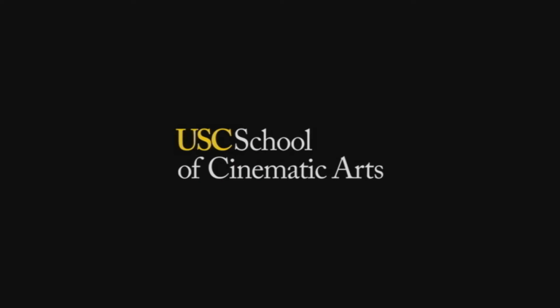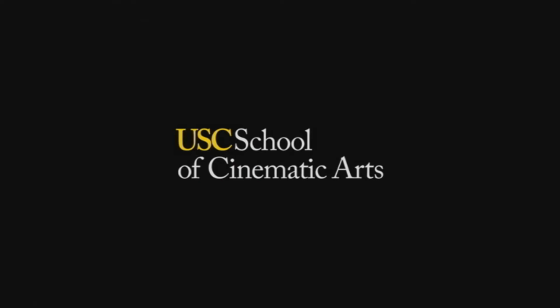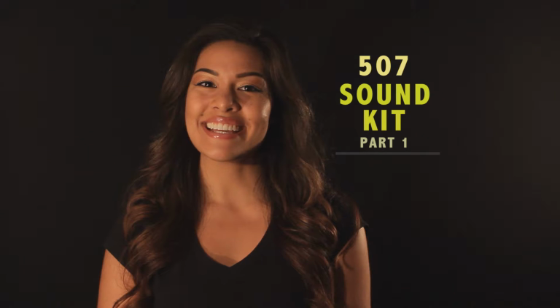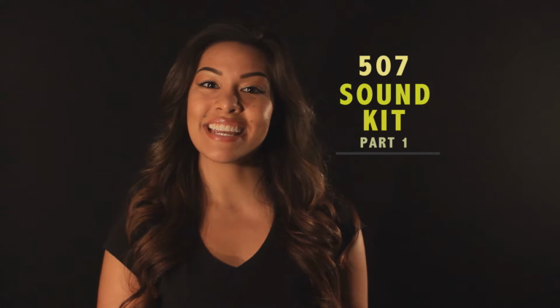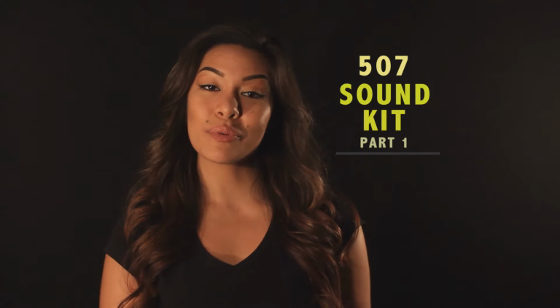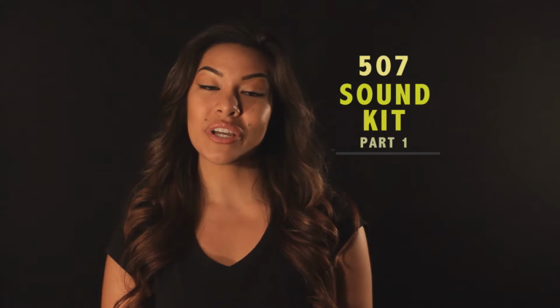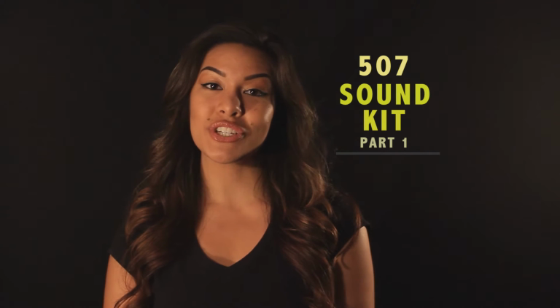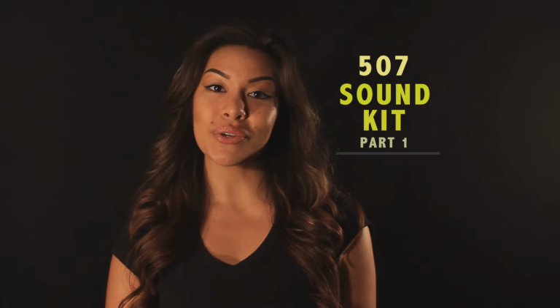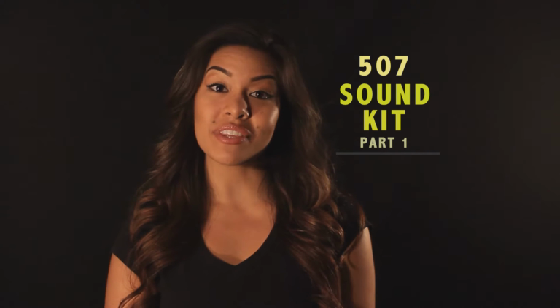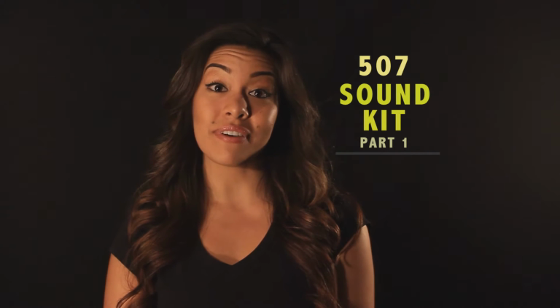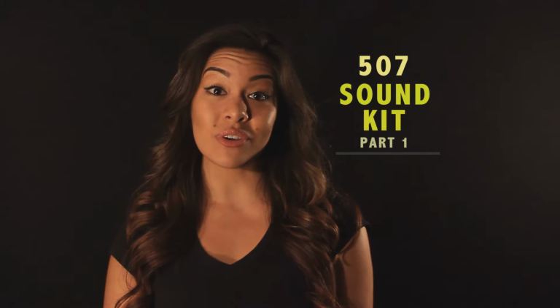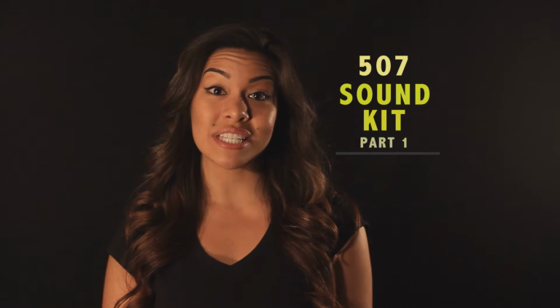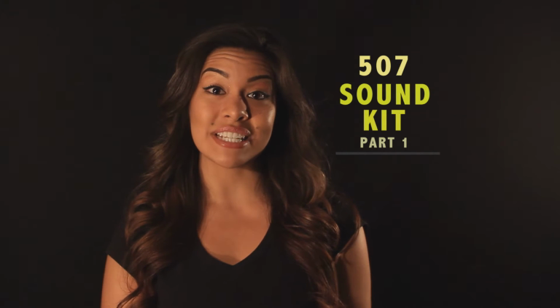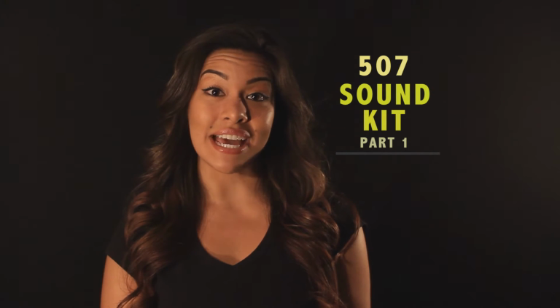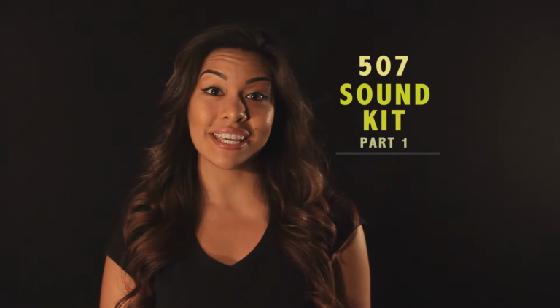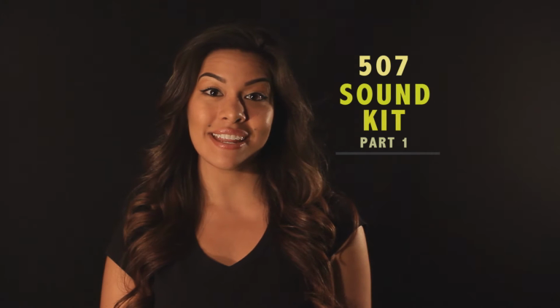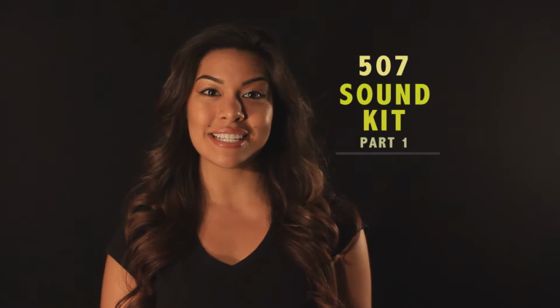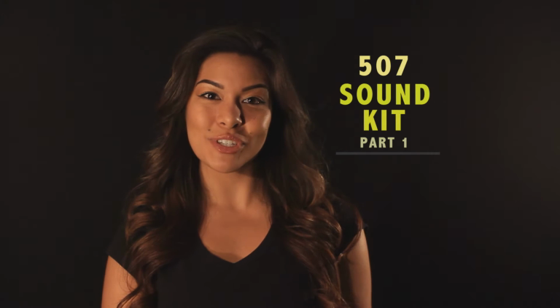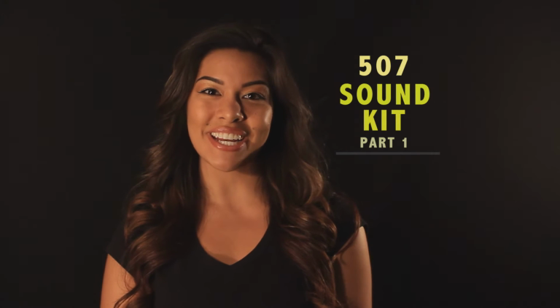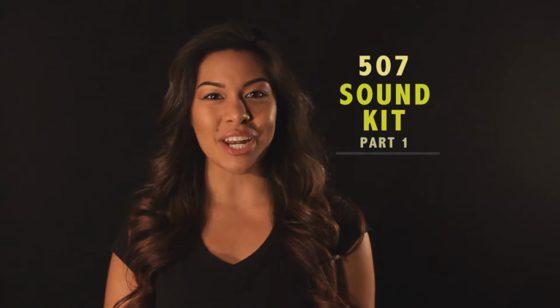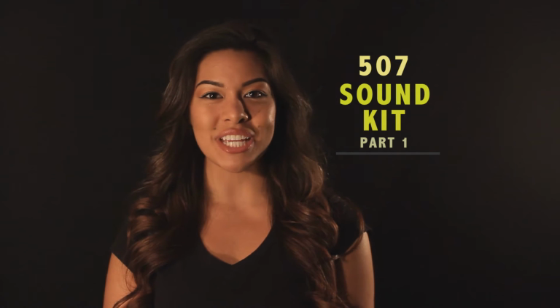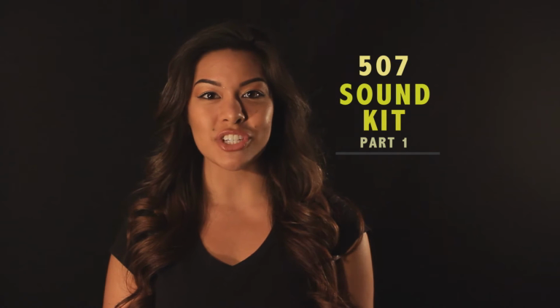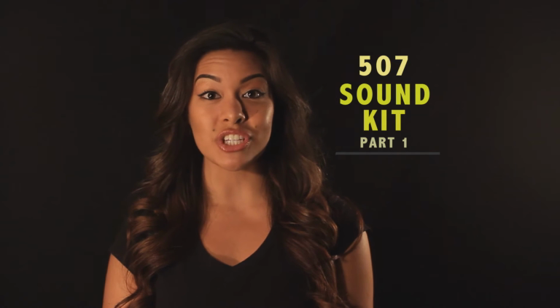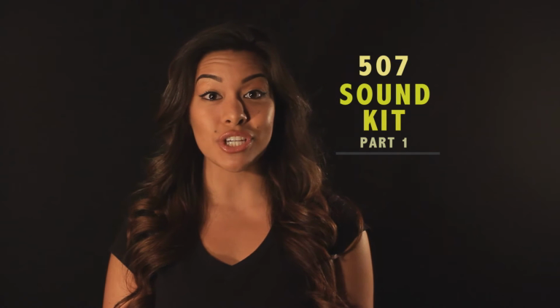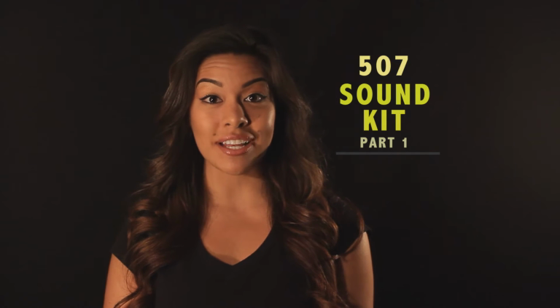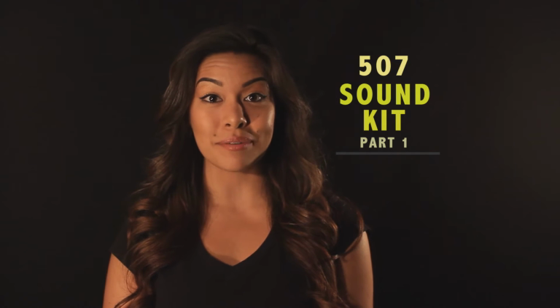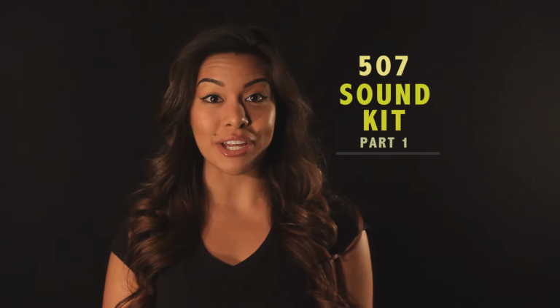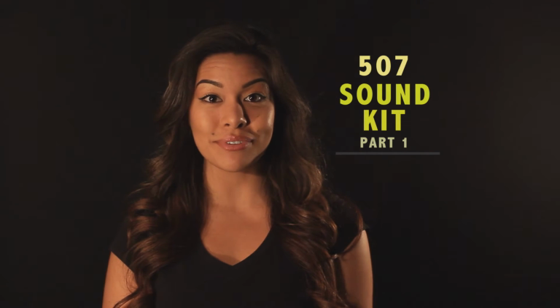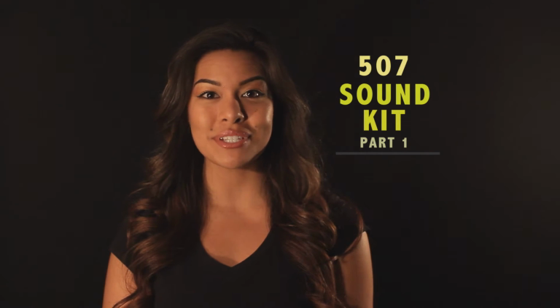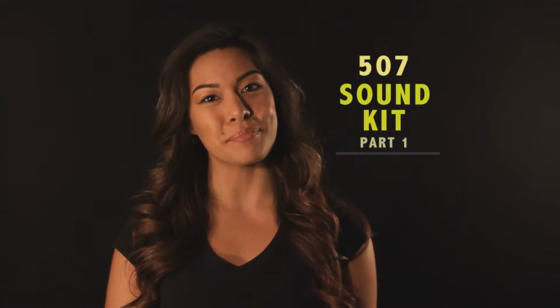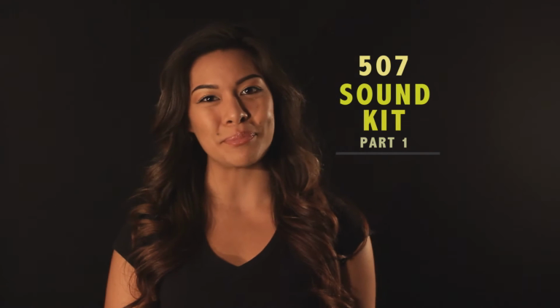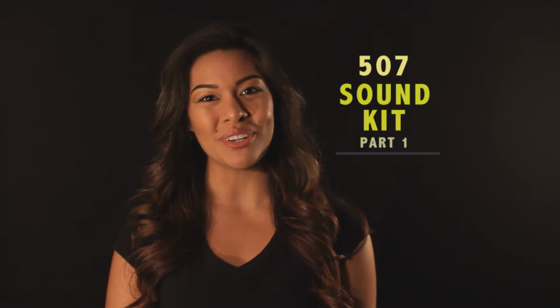Hi, today I'm going to show you the 507 sound kit and demonstrate how to attach the shotgun microphone to the boom pole.